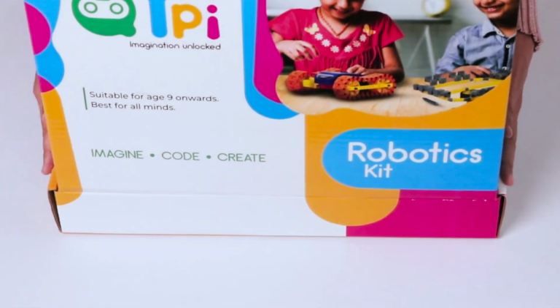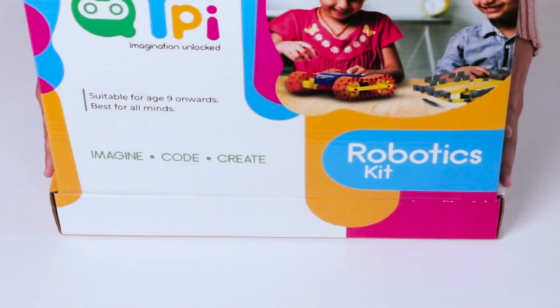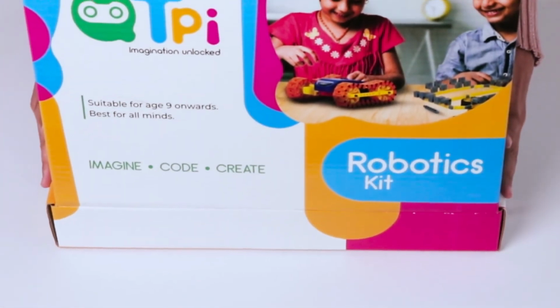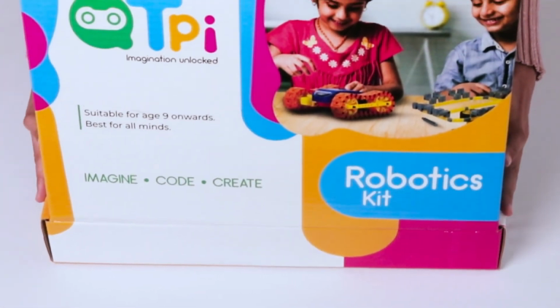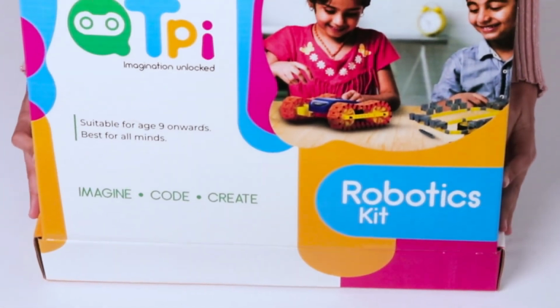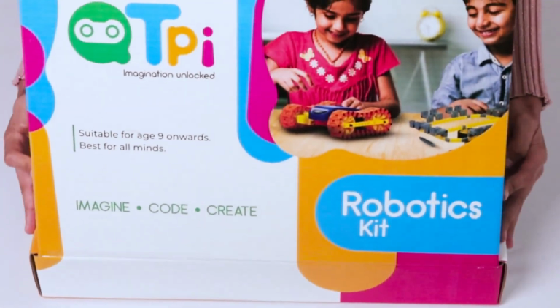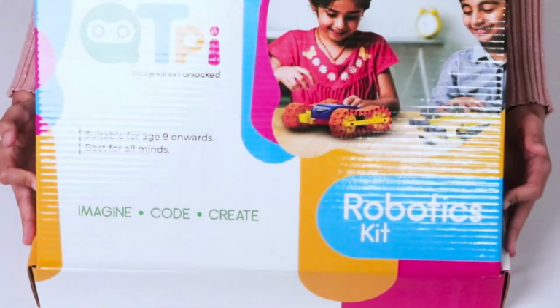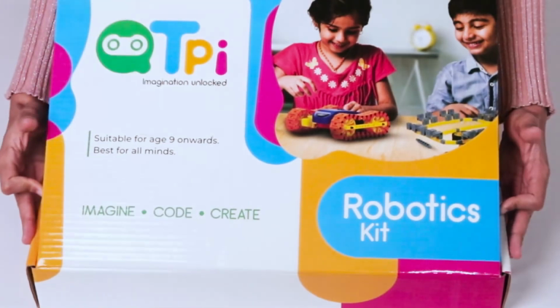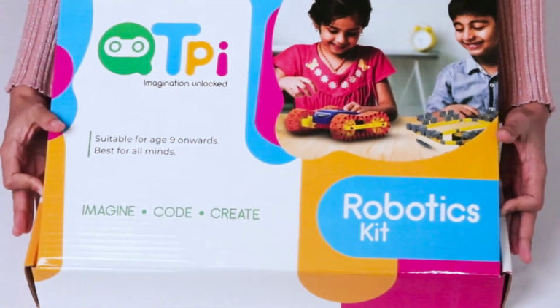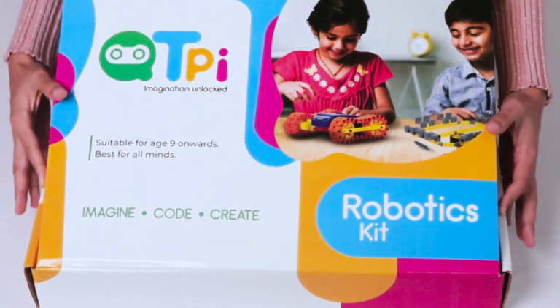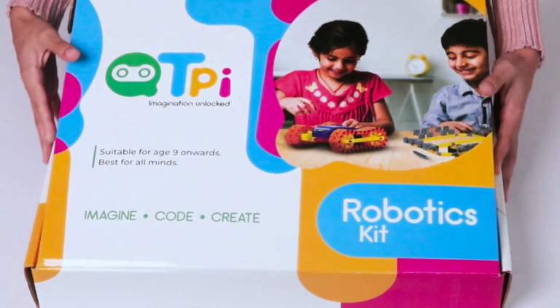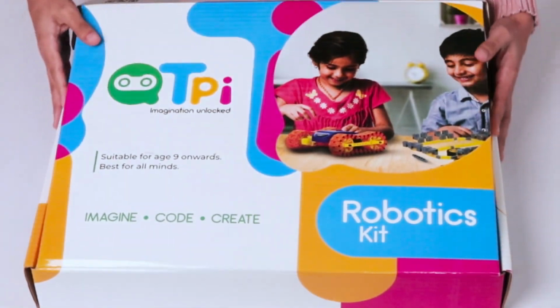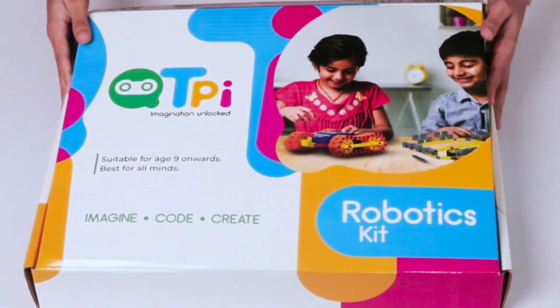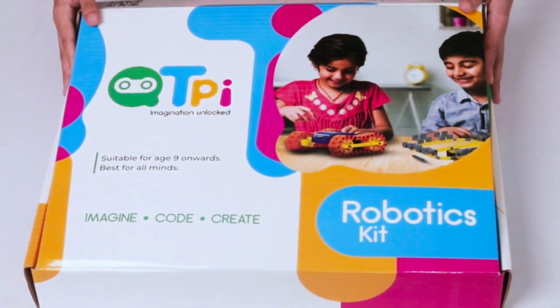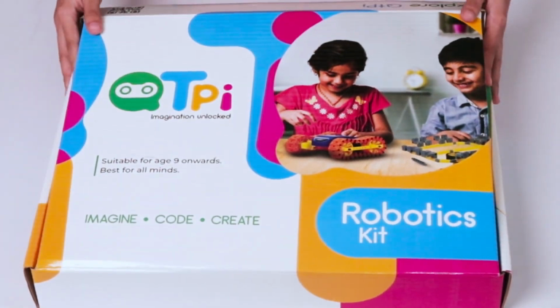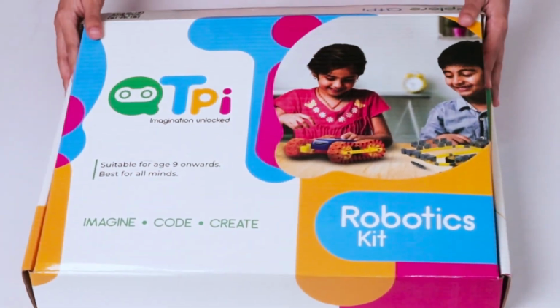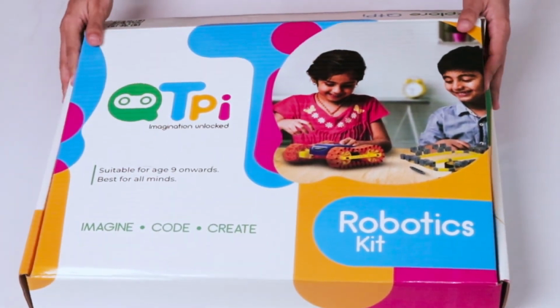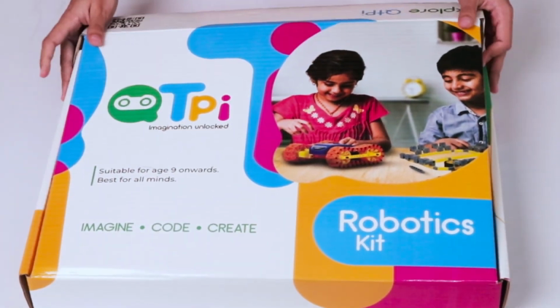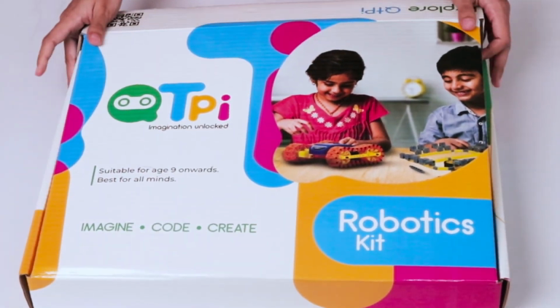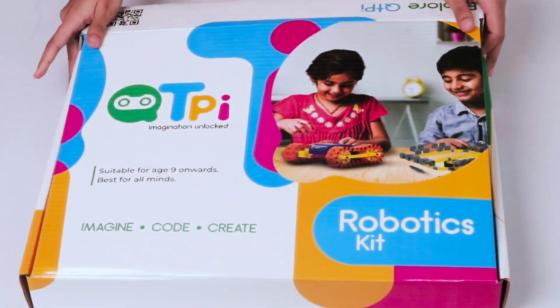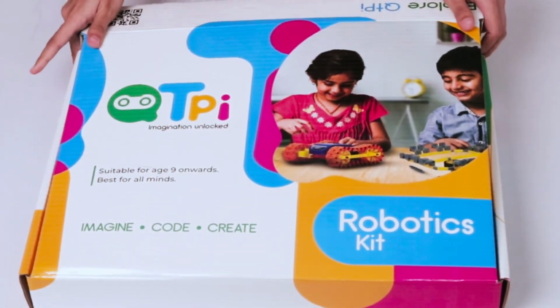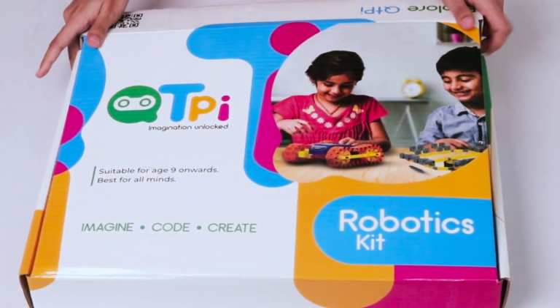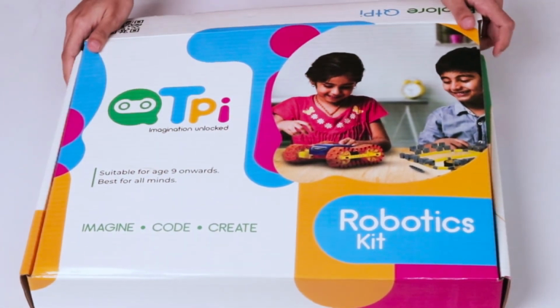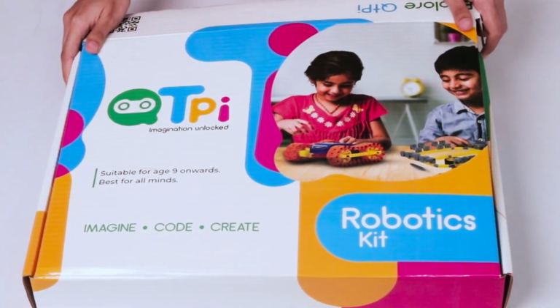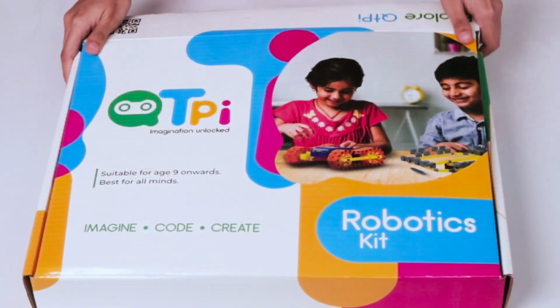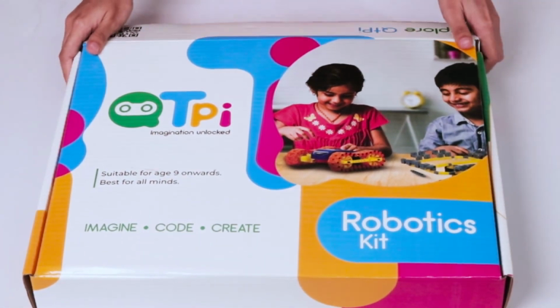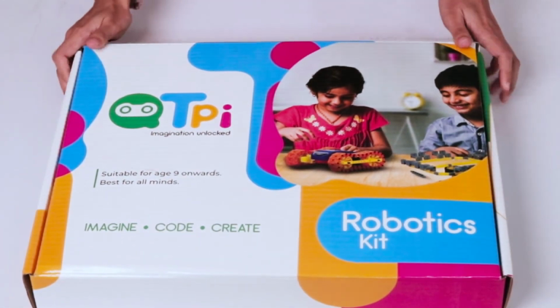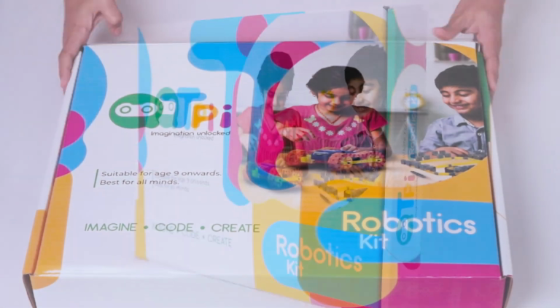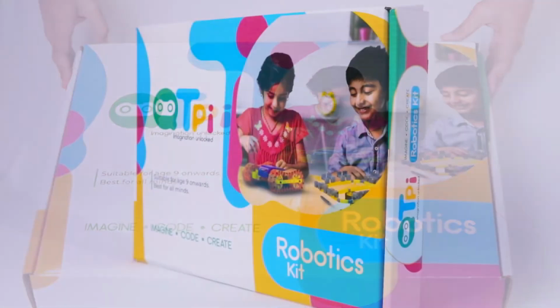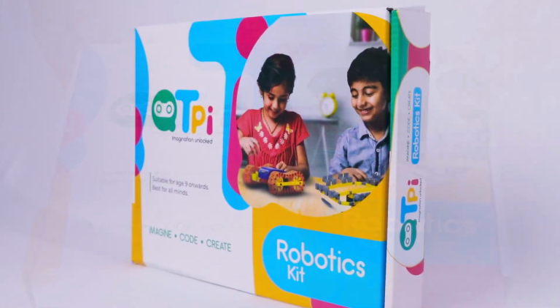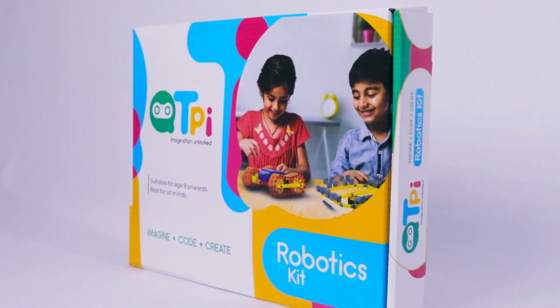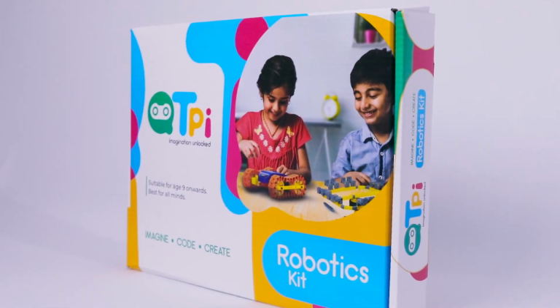So let's celebrate unlocking your imagination with the CutiePie Robotics Kit.